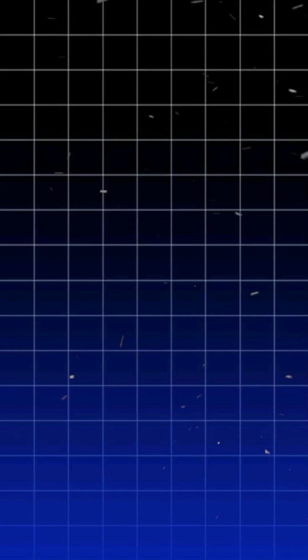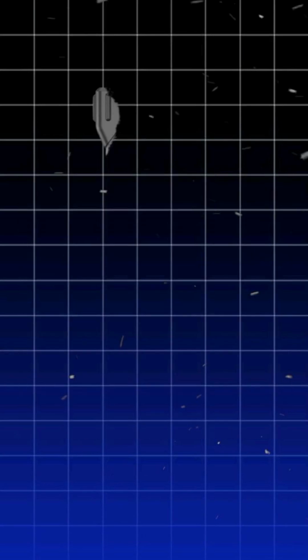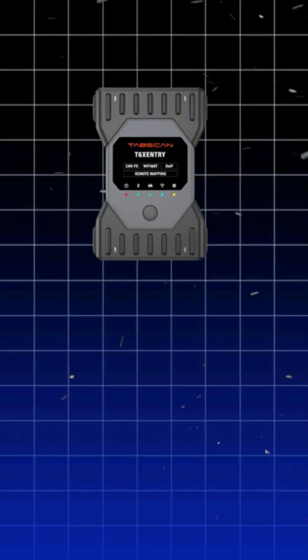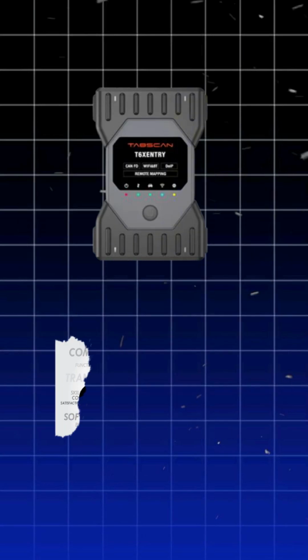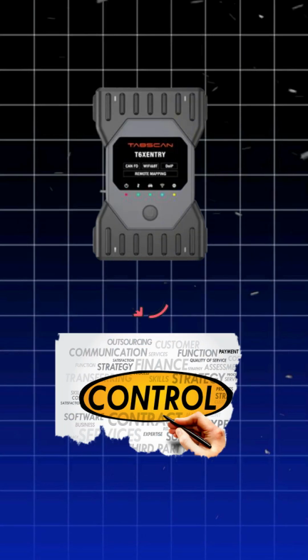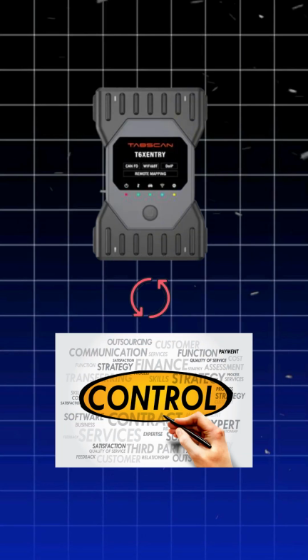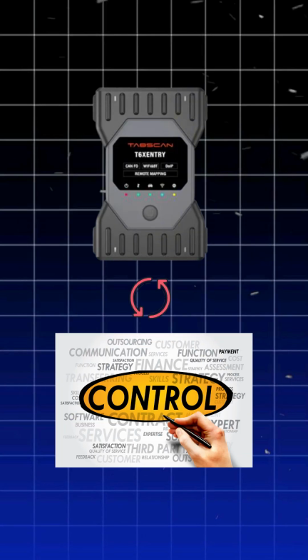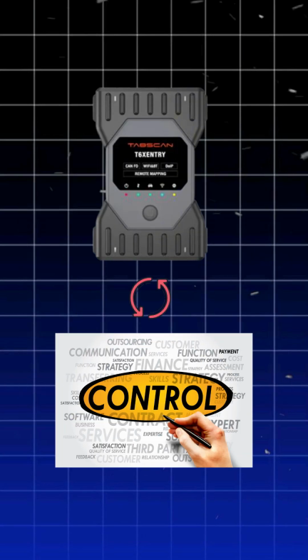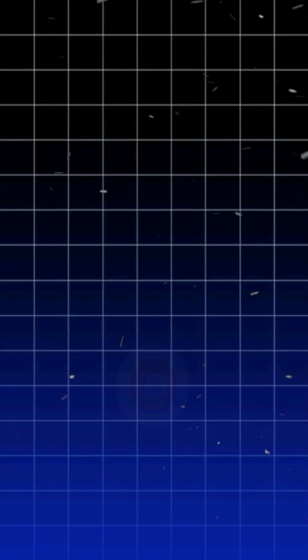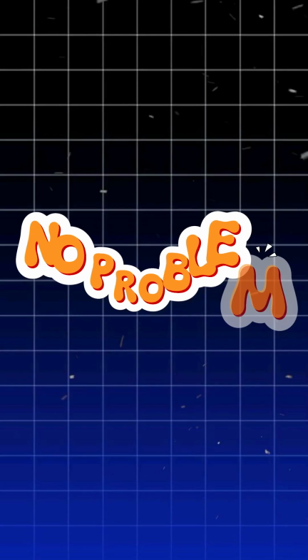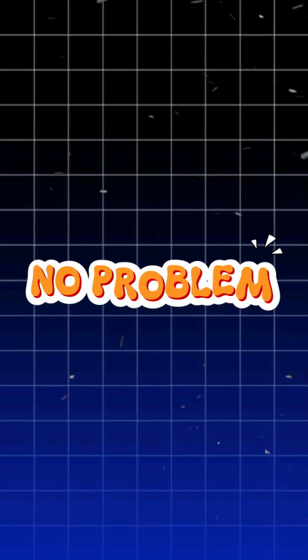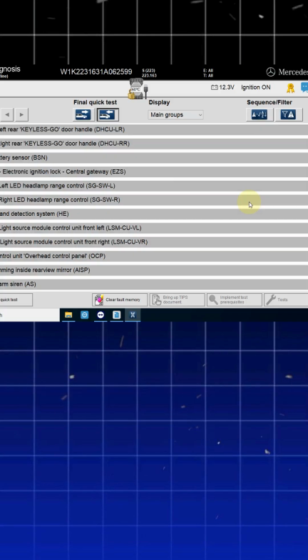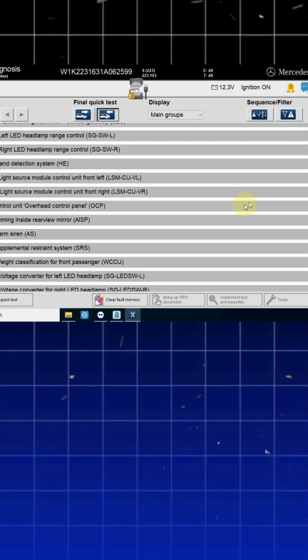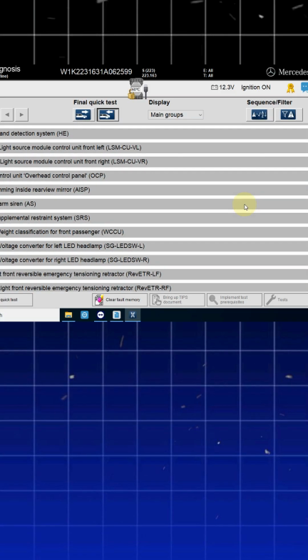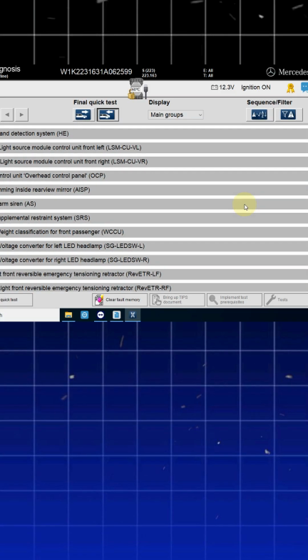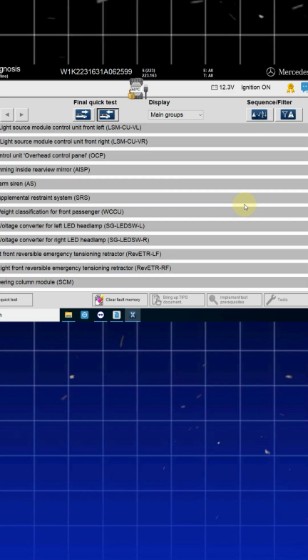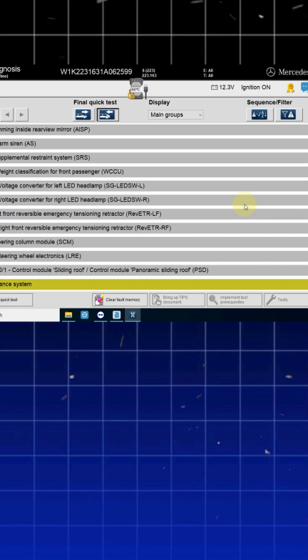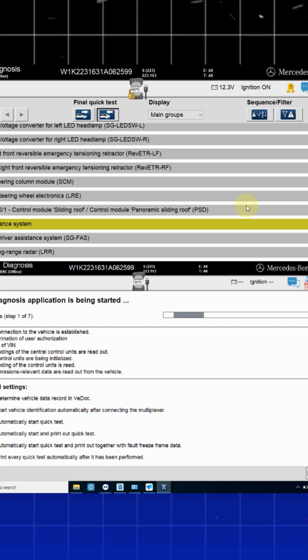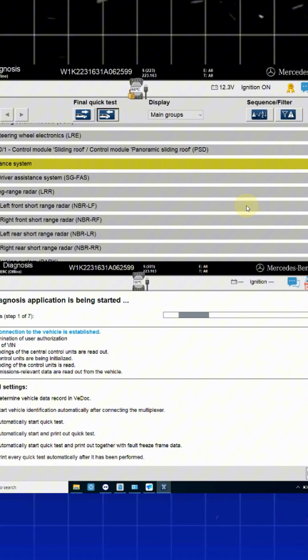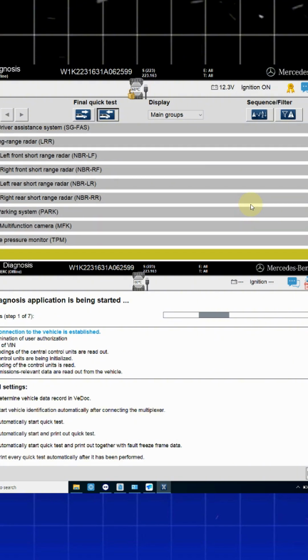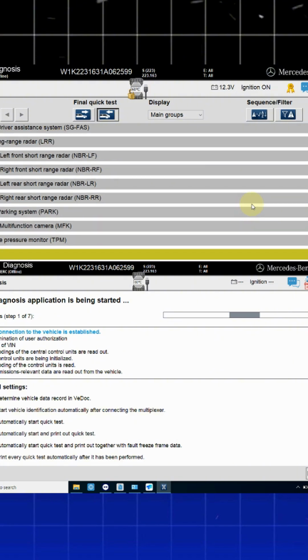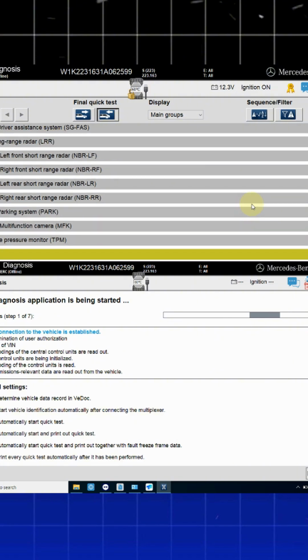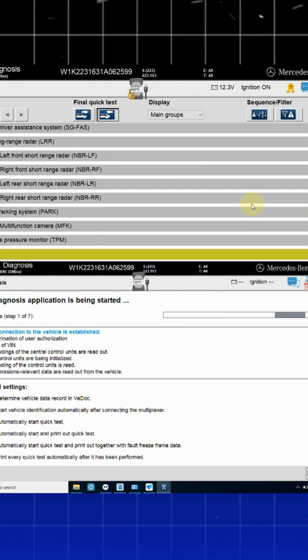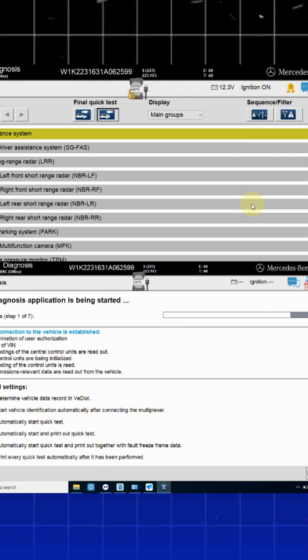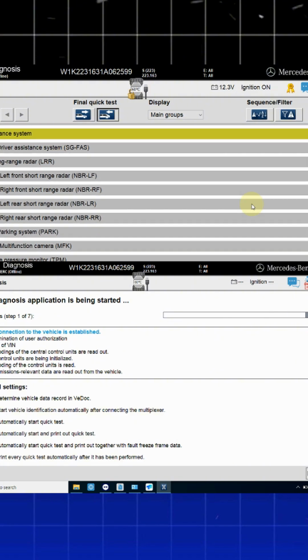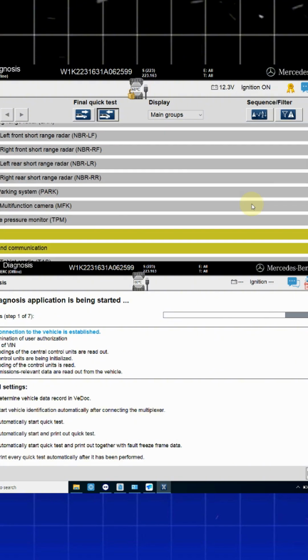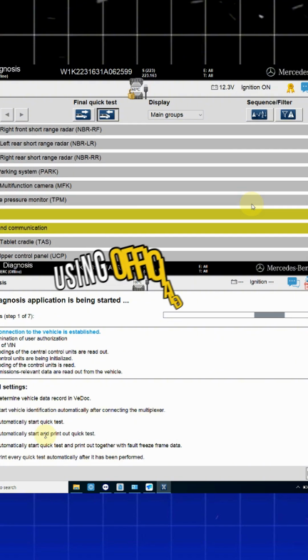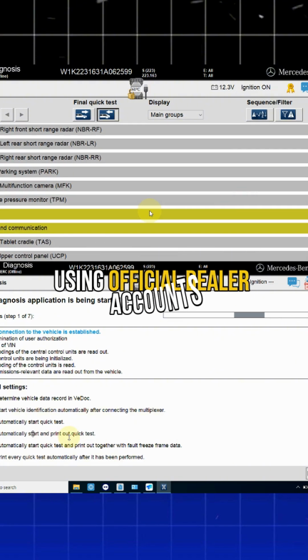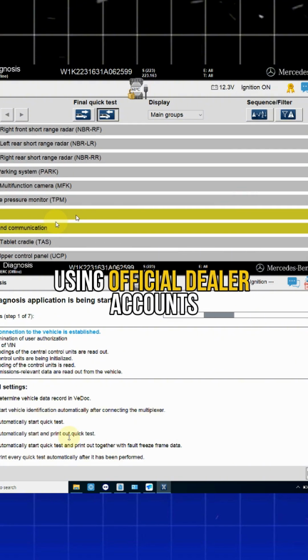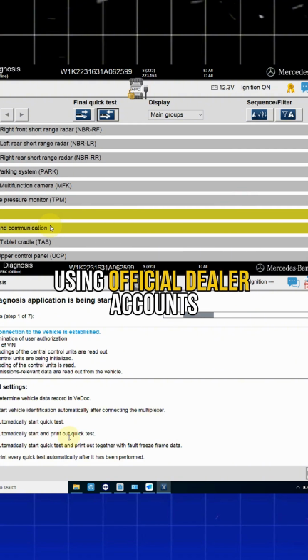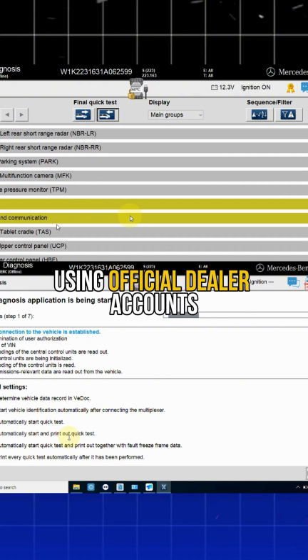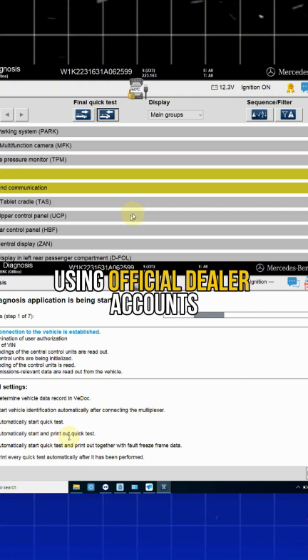Need to replace control units? No problem. The TabScan T6 supports online programming and coding using official dealer accounts.